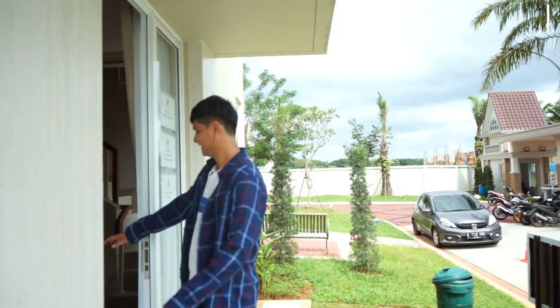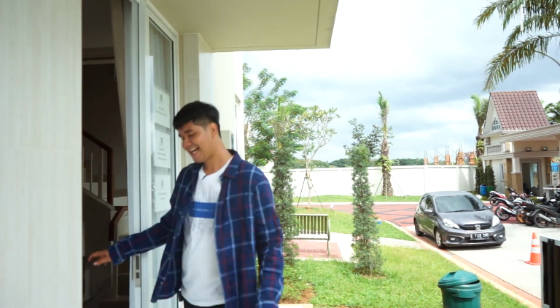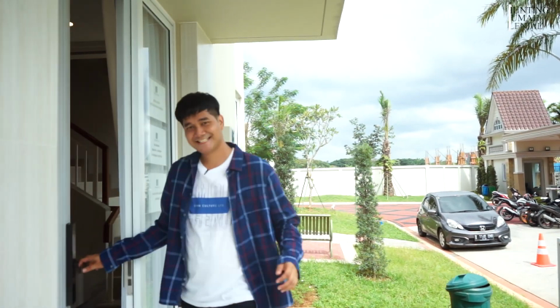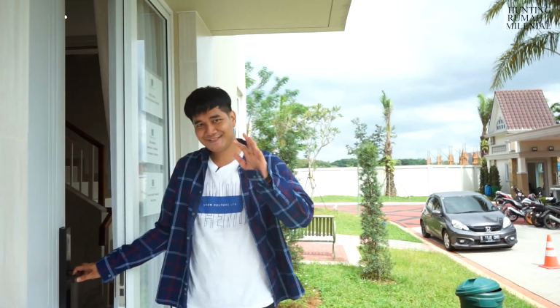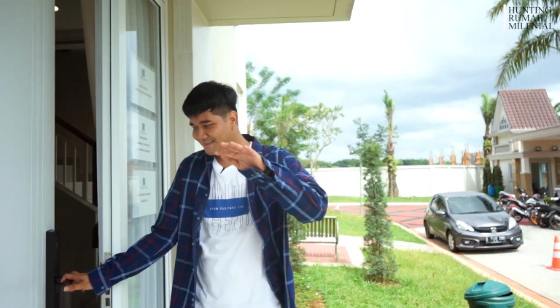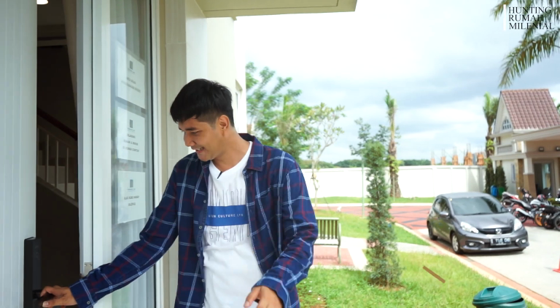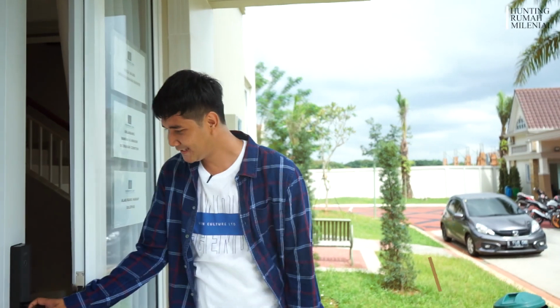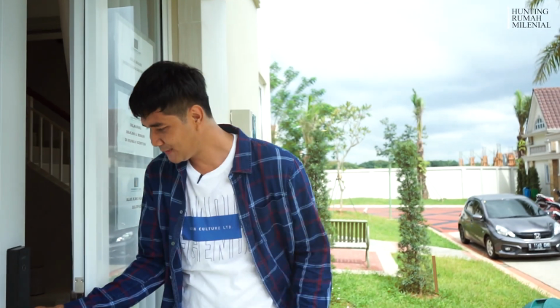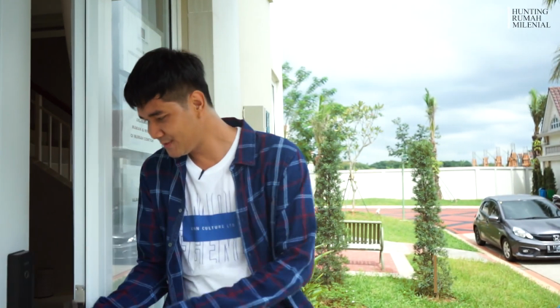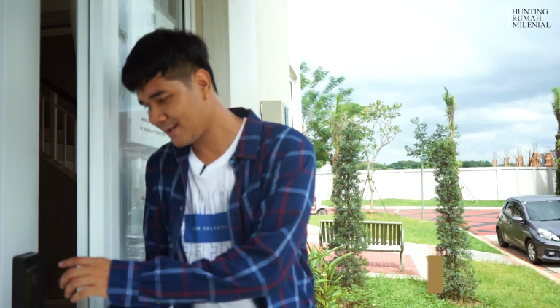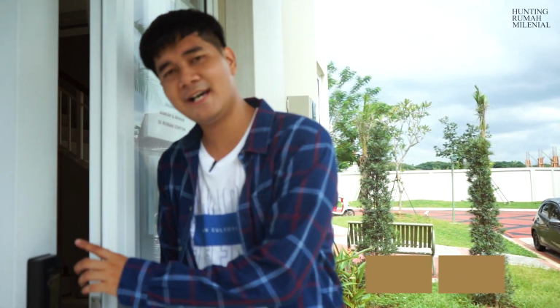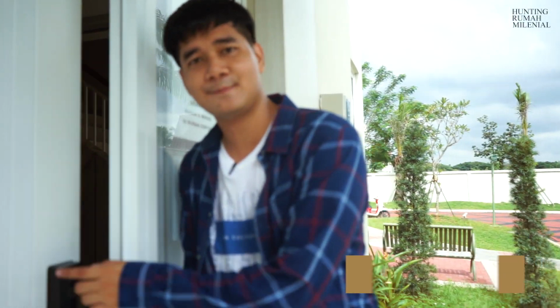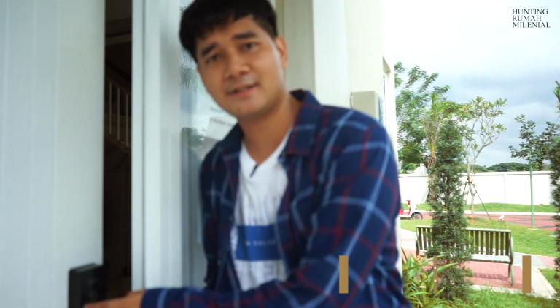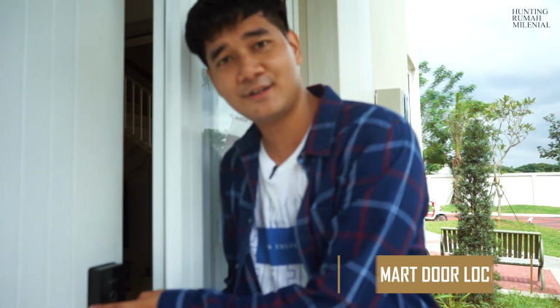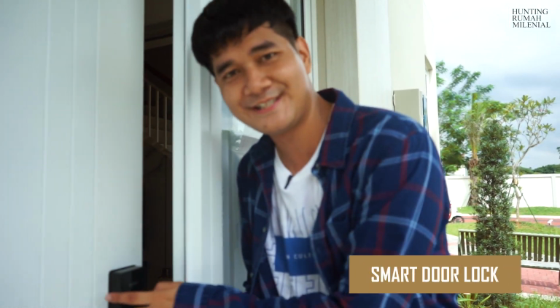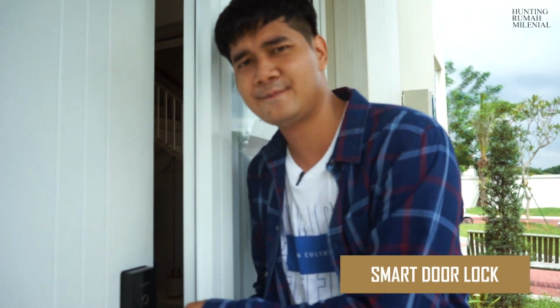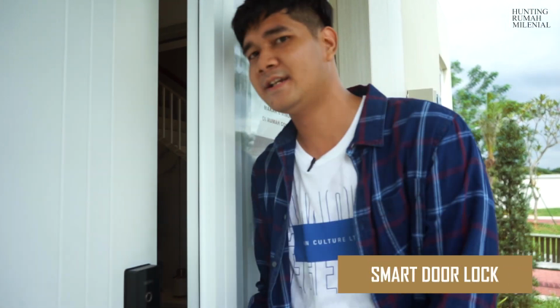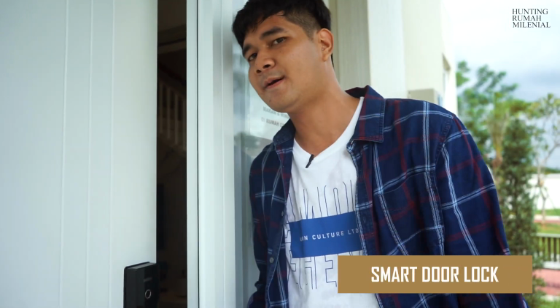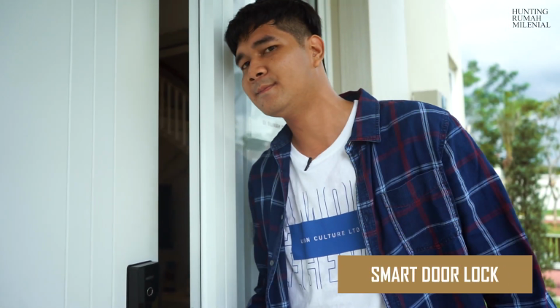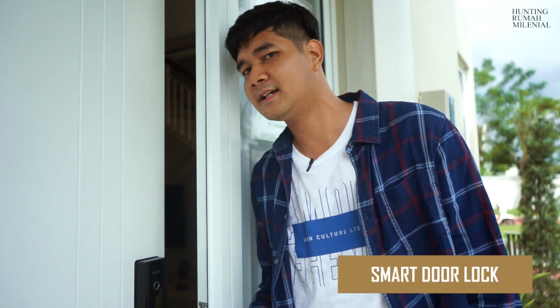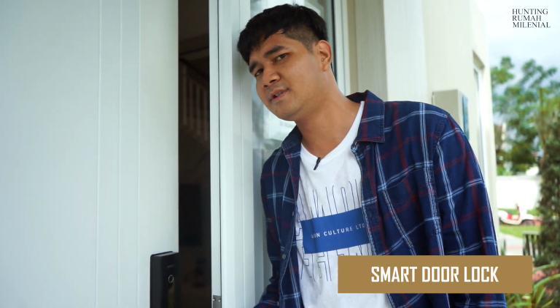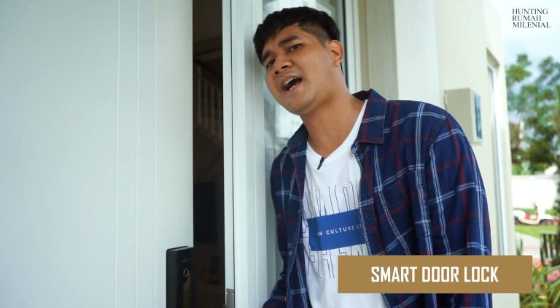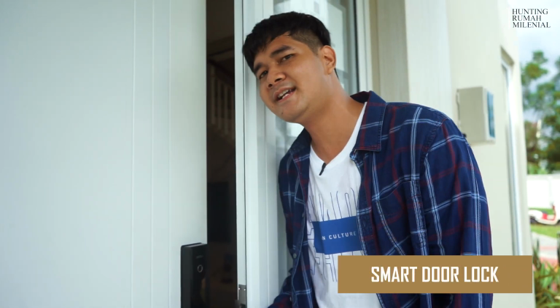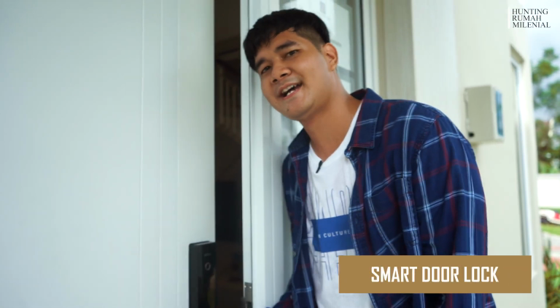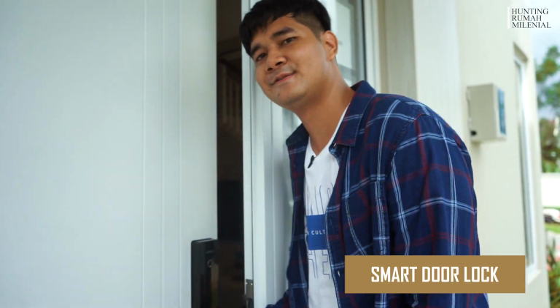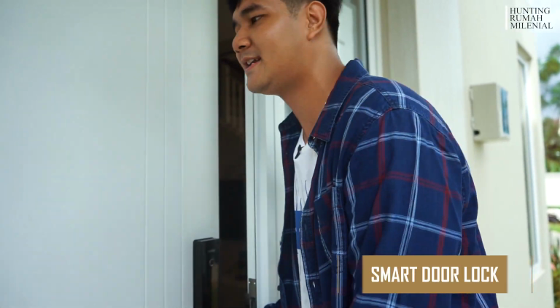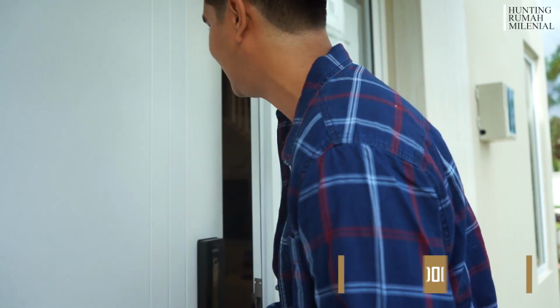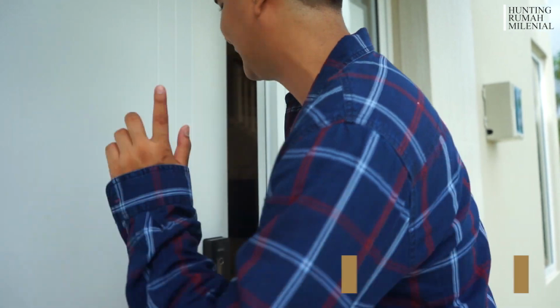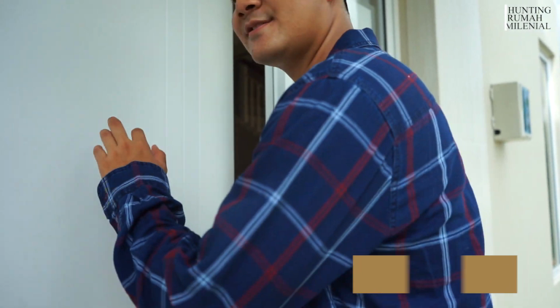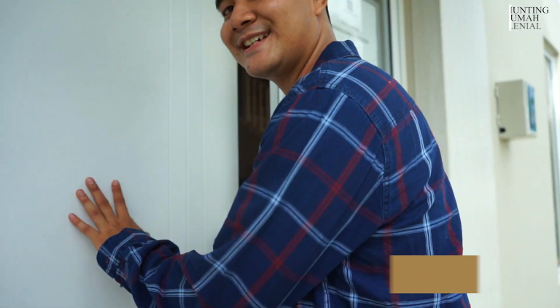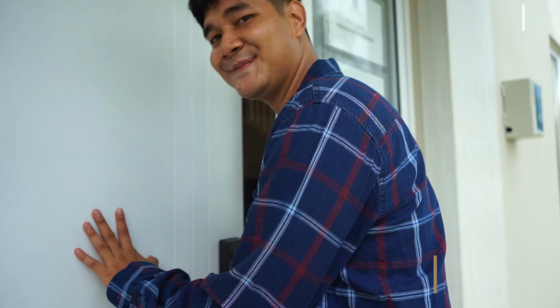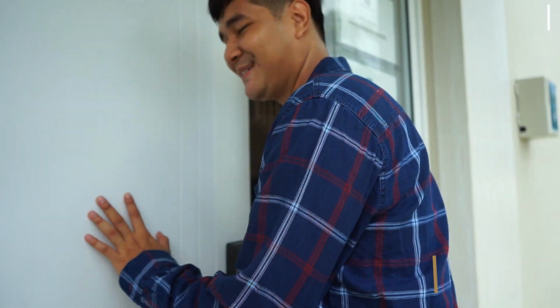Ini pintunya udah smart door lock system, jadi aman banget — udah canggih rumahnya. Kita langsung aja masuk ke dalam.